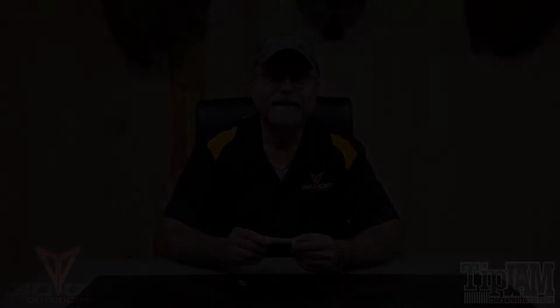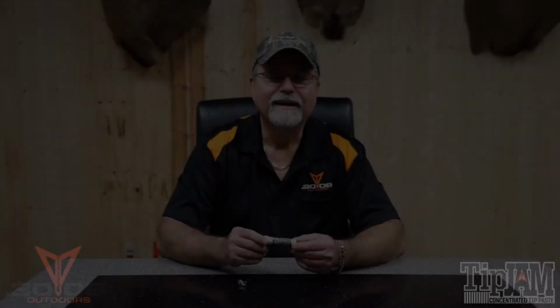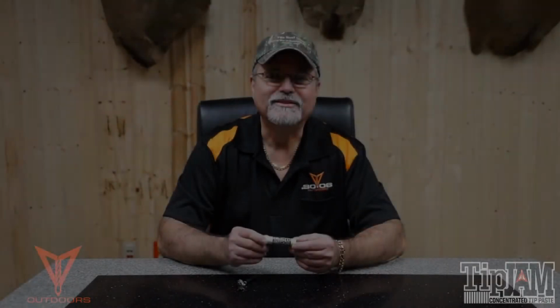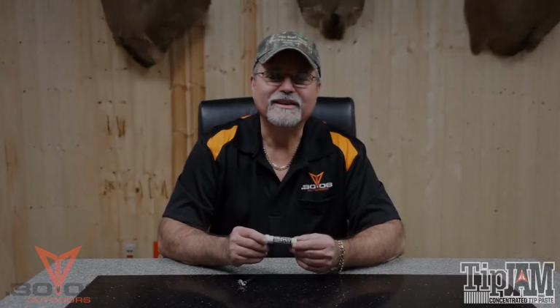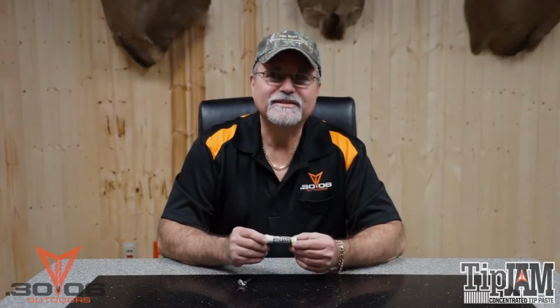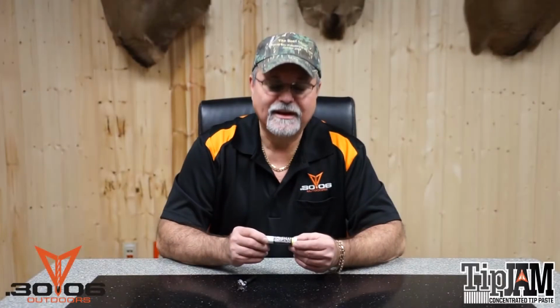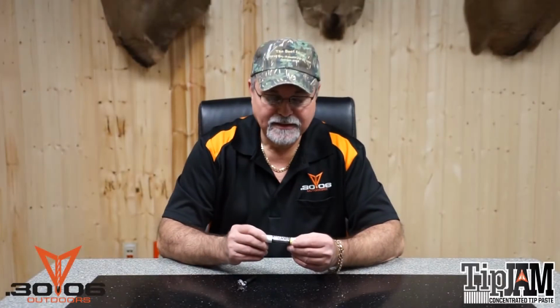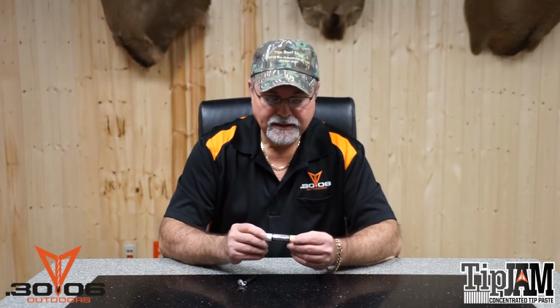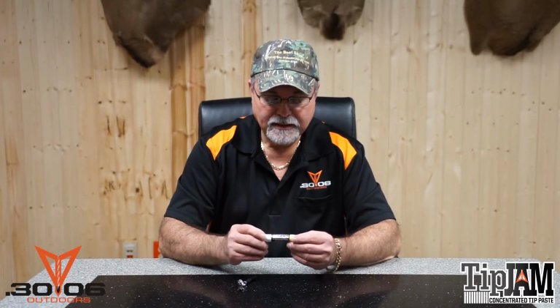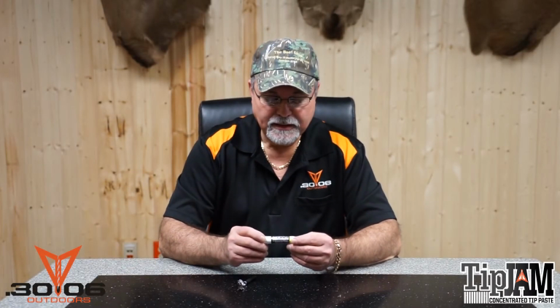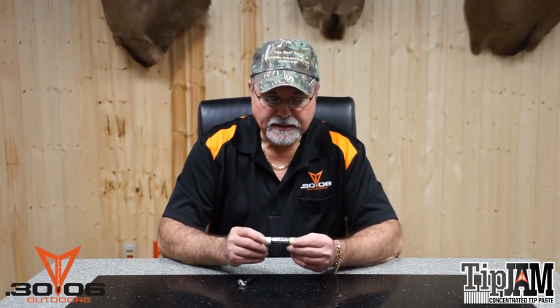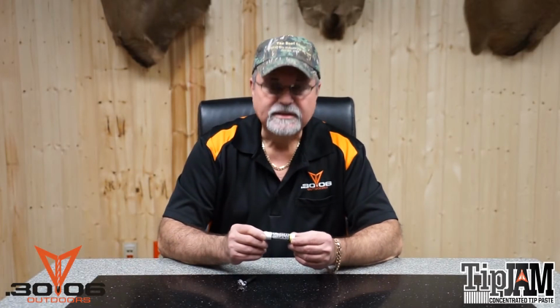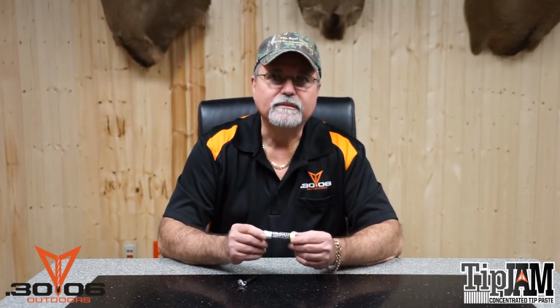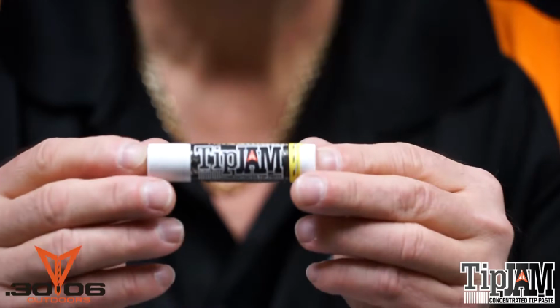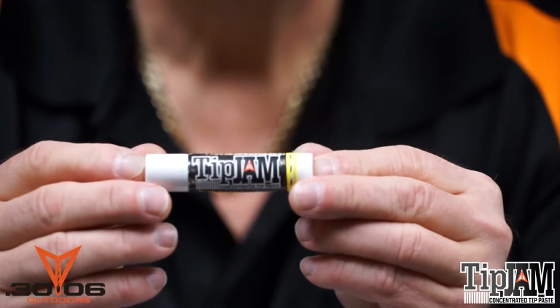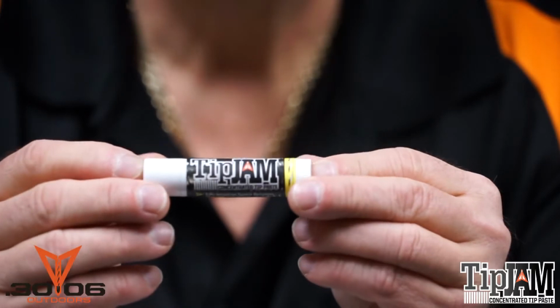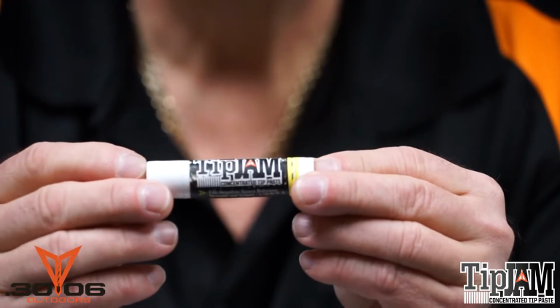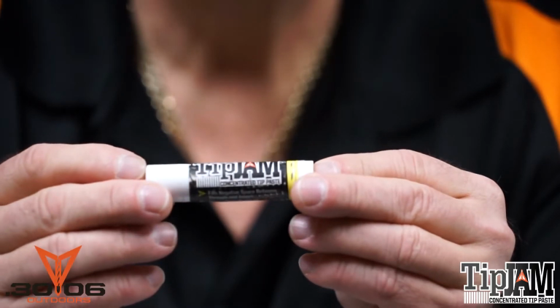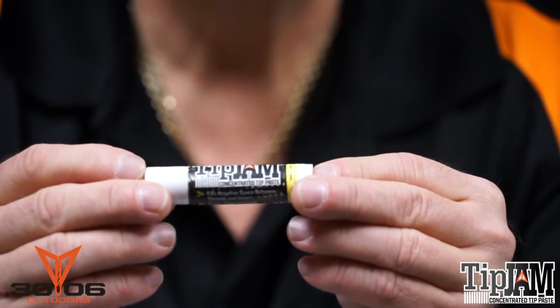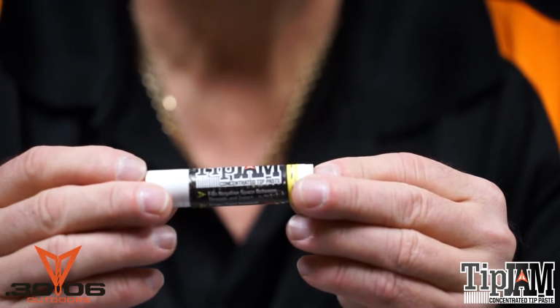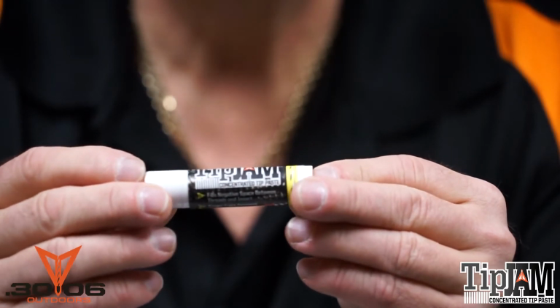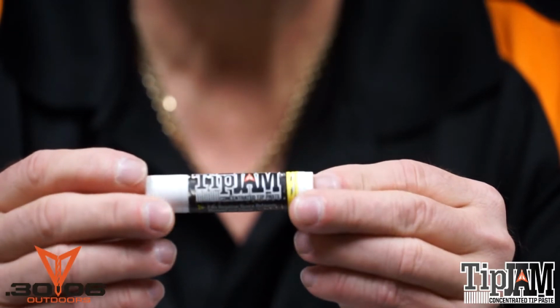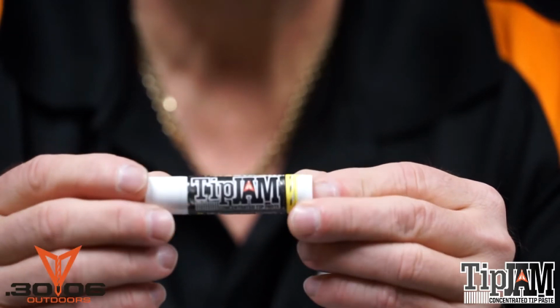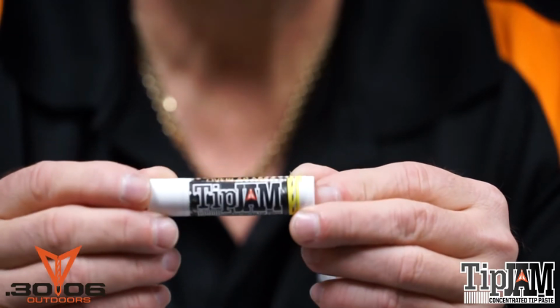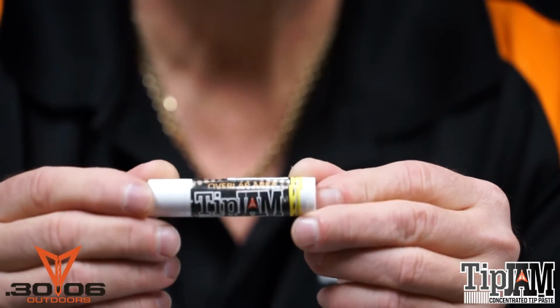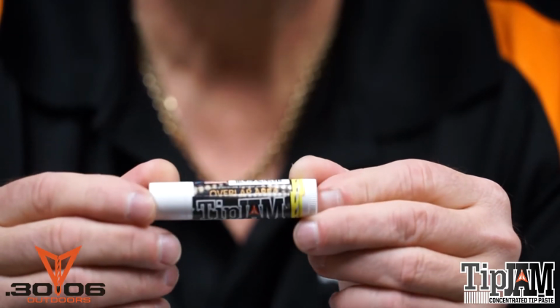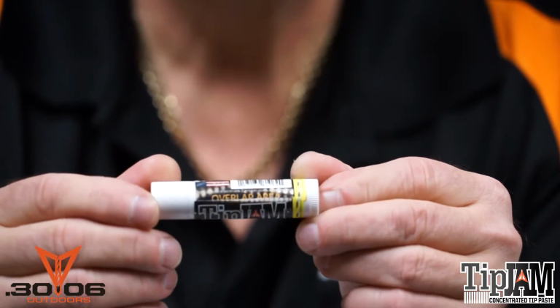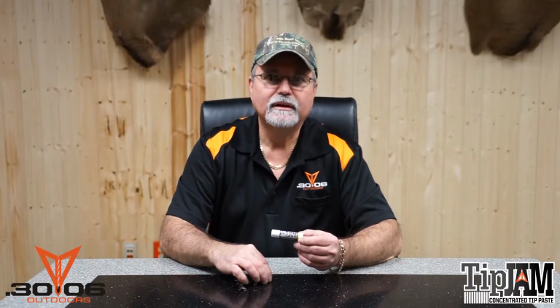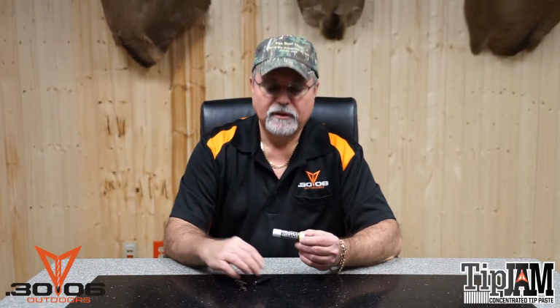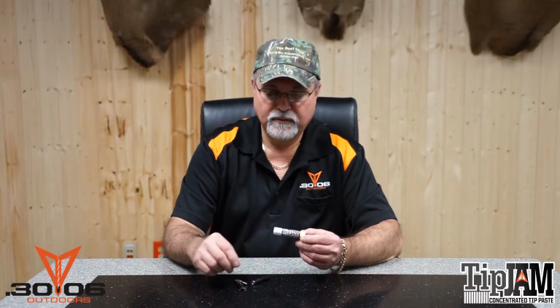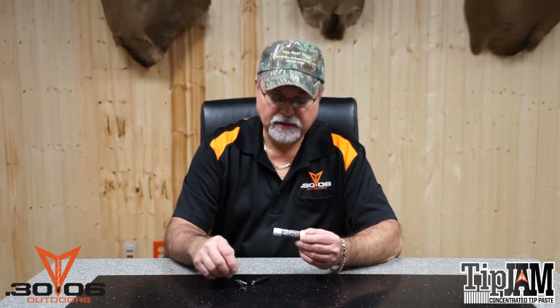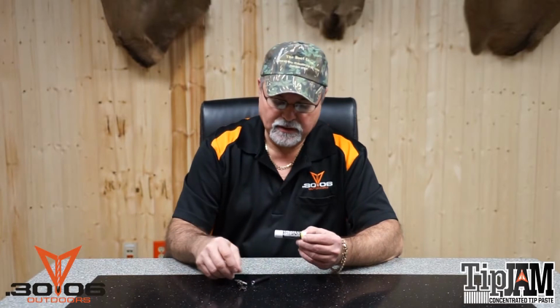Hey, check this out. It's Tip Jam. It's a synthetic, non-permanent thread locker.